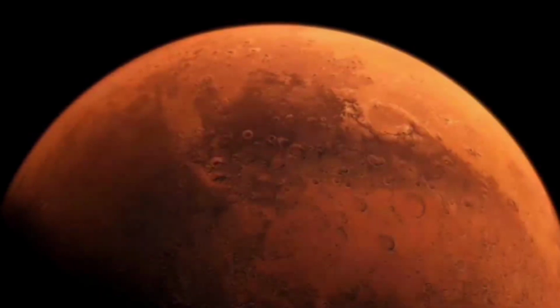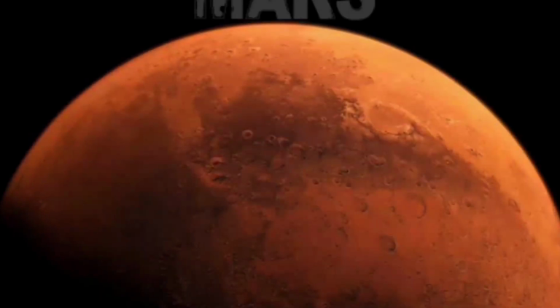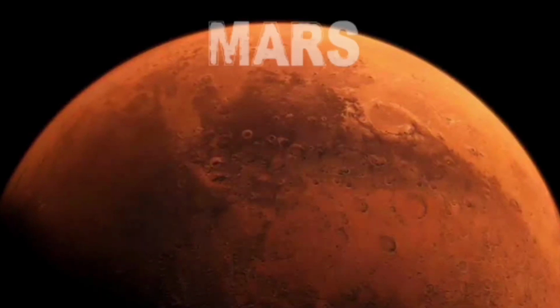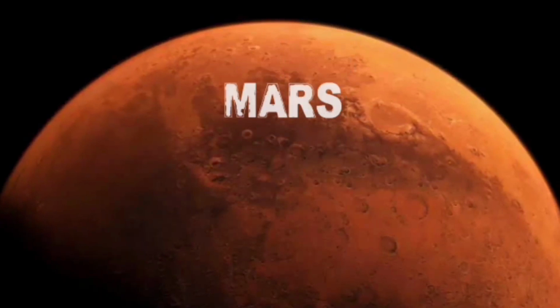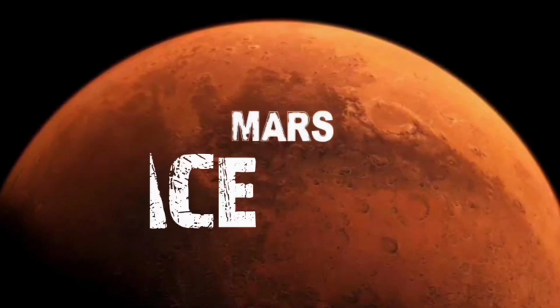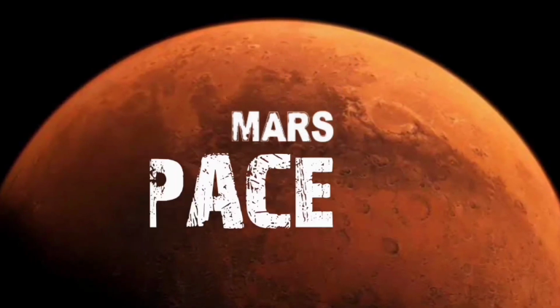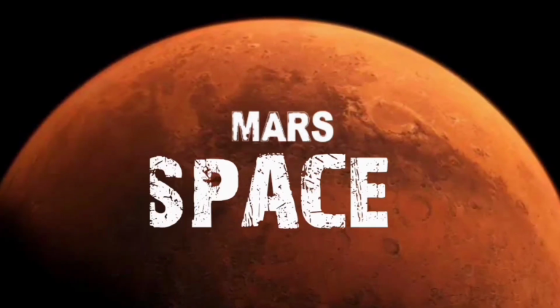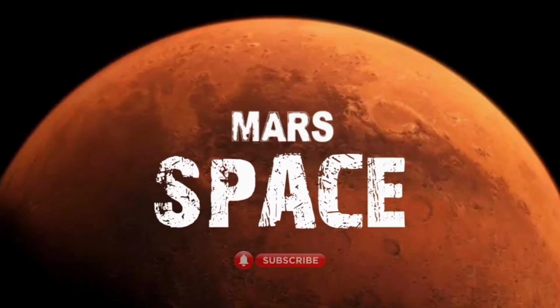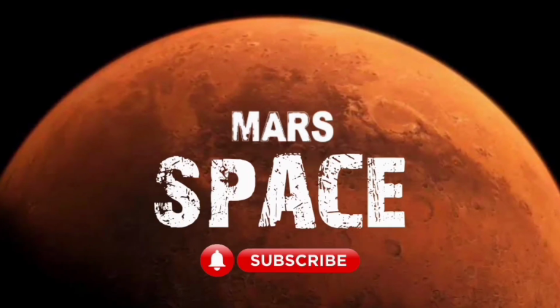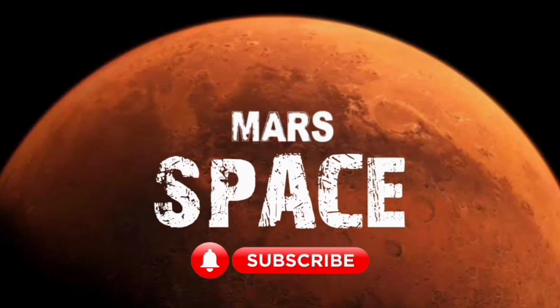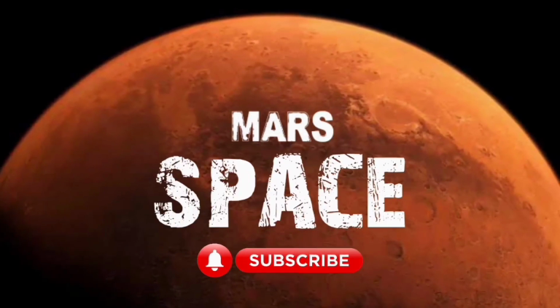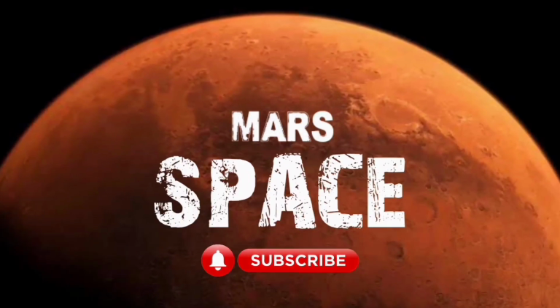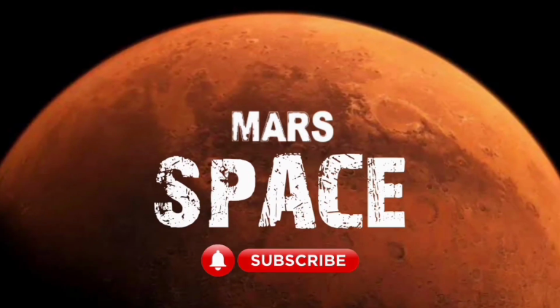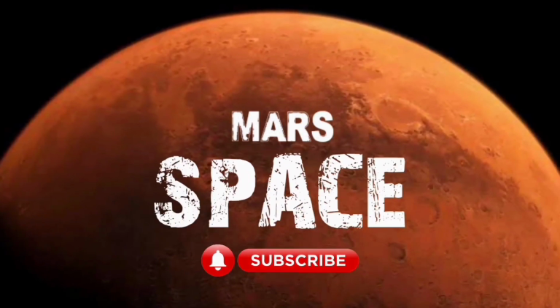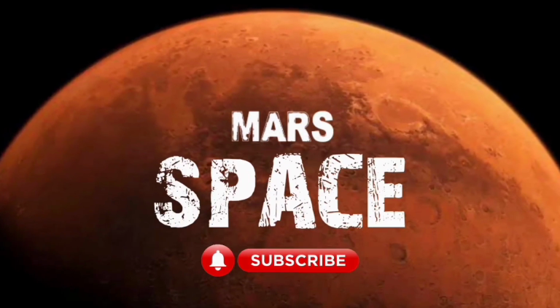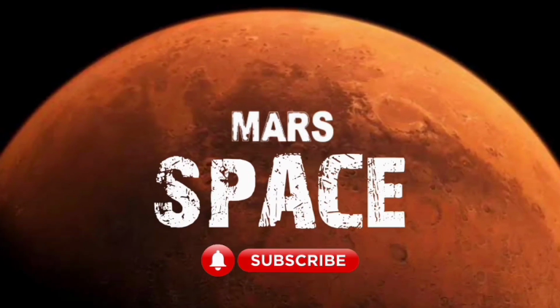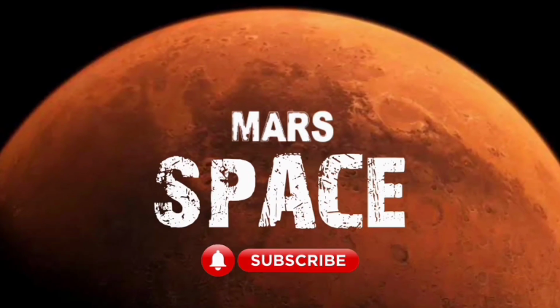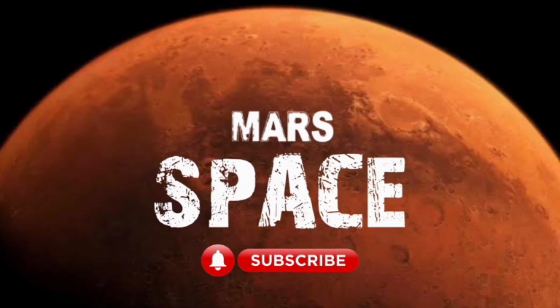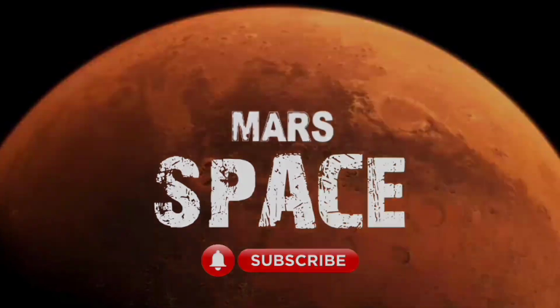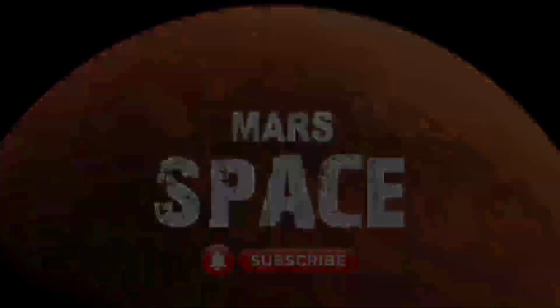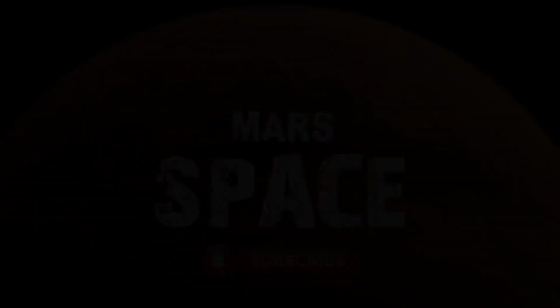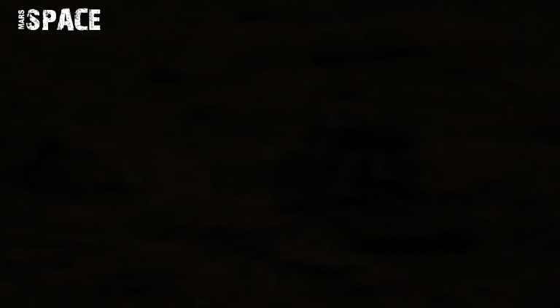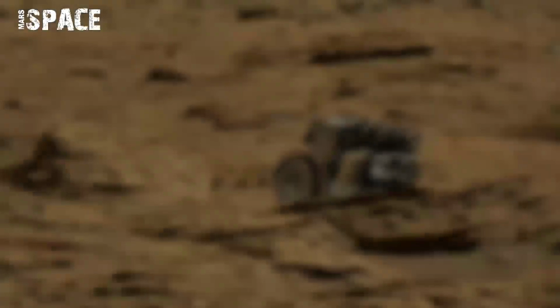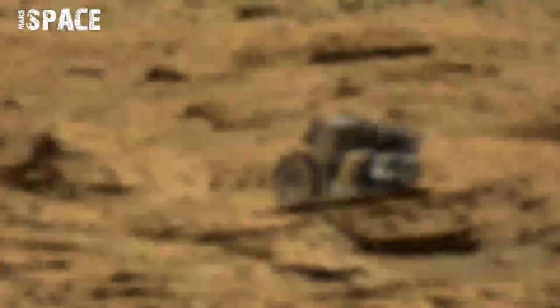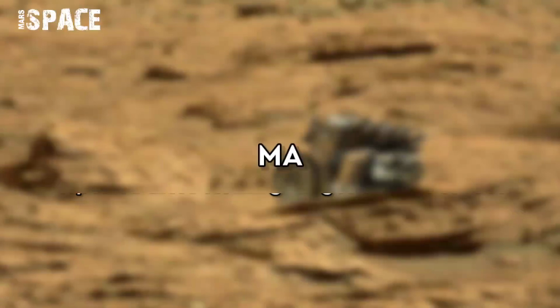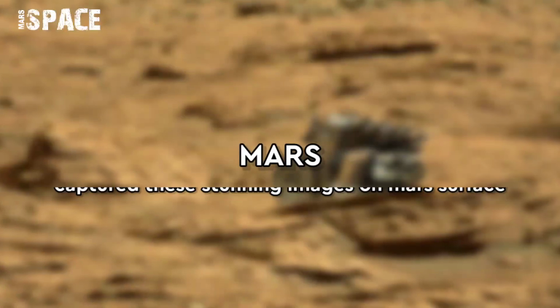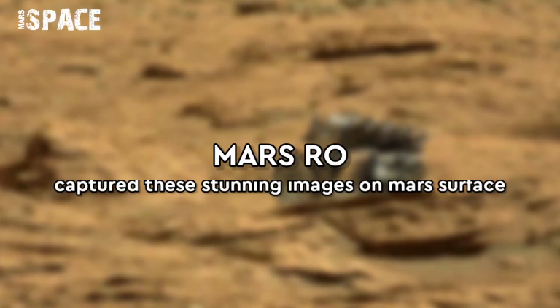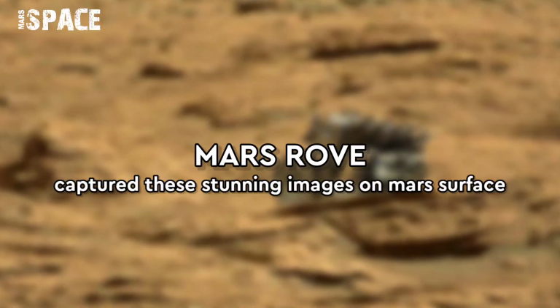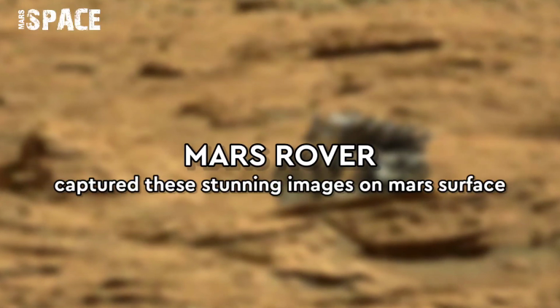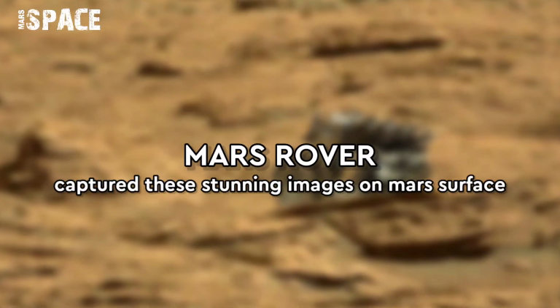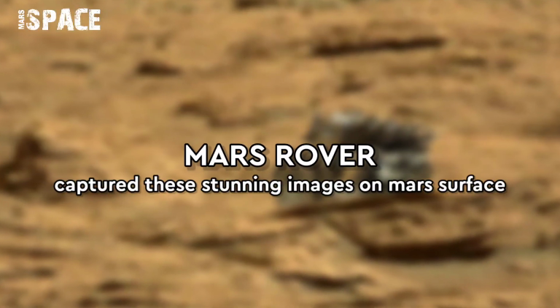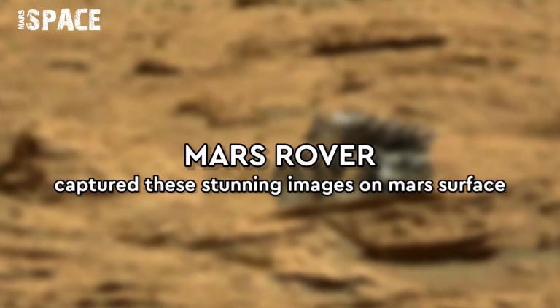Hello everyone, welcome back to our YouTube channel Mars Space. If you are new, hit the bell icon with thumbs up and please watch till the end.